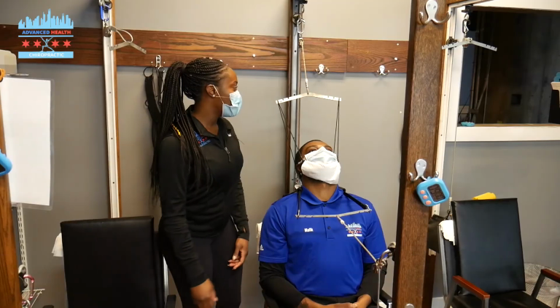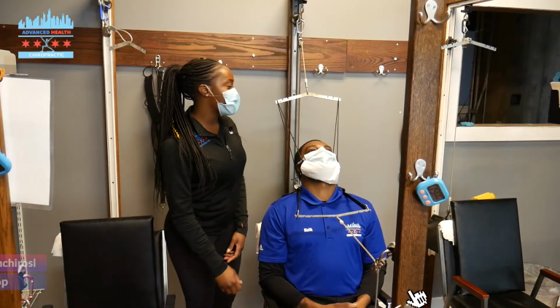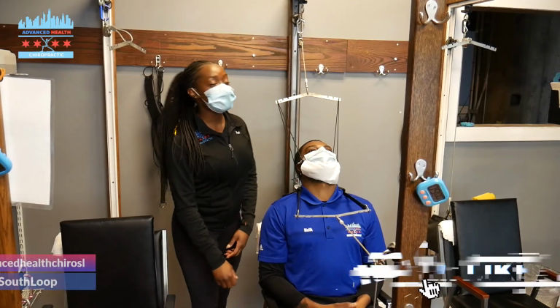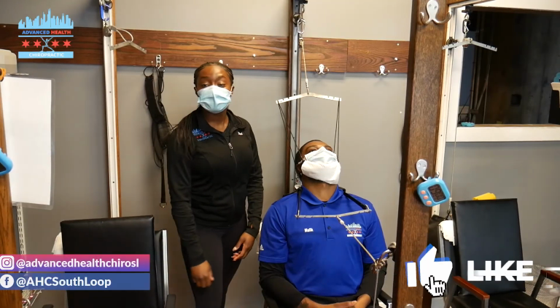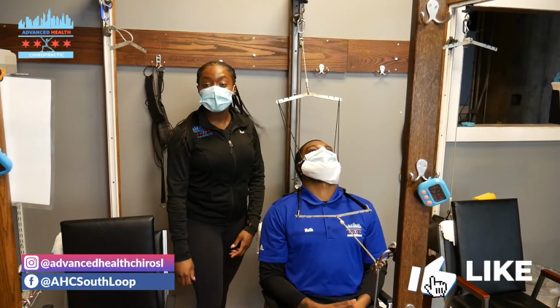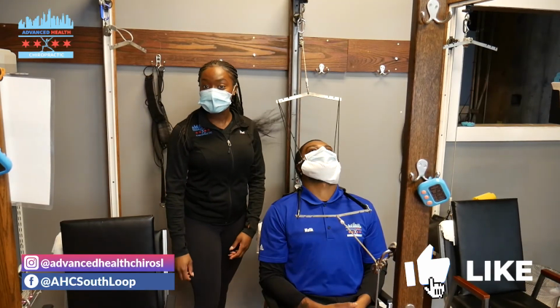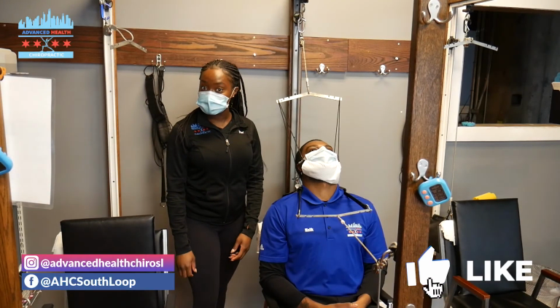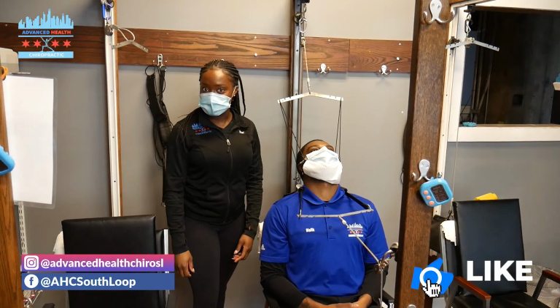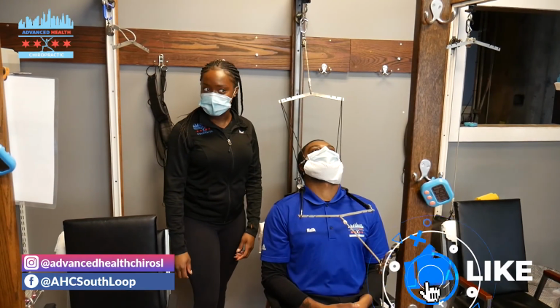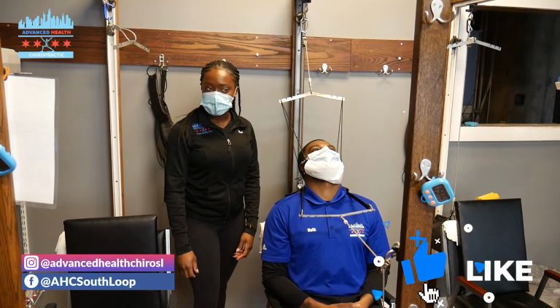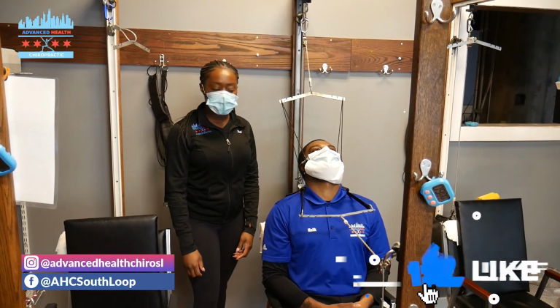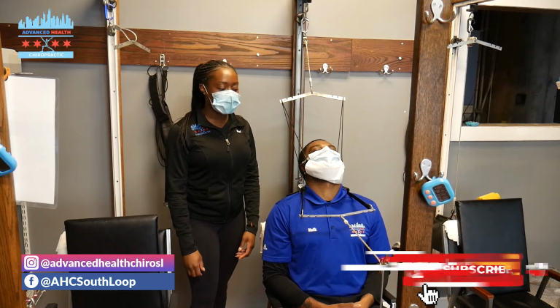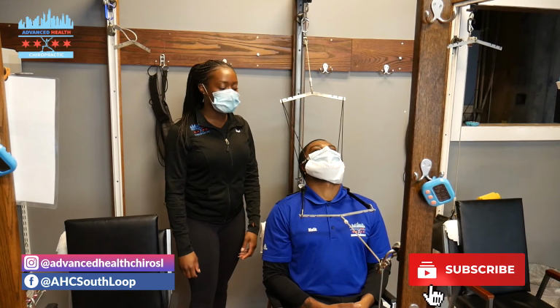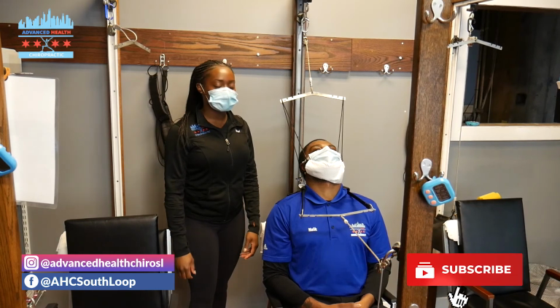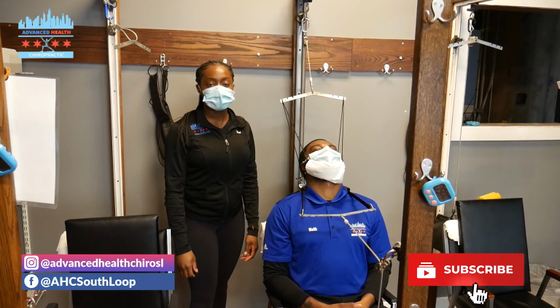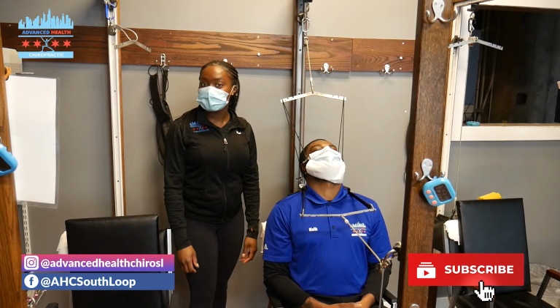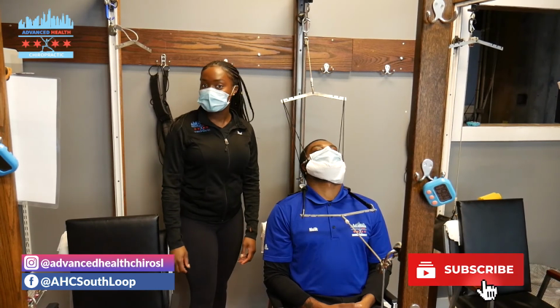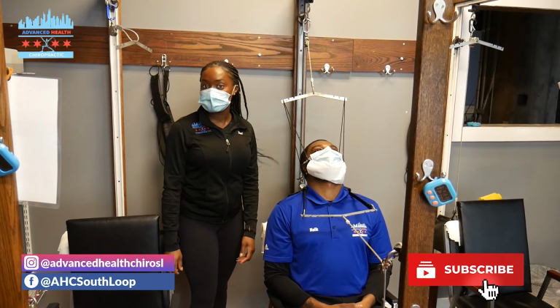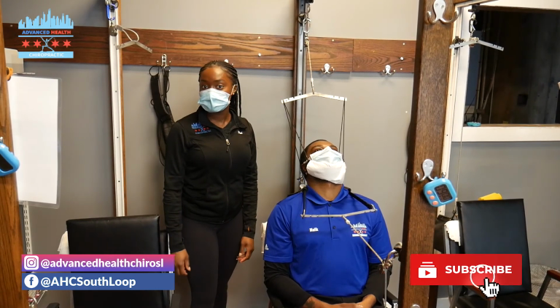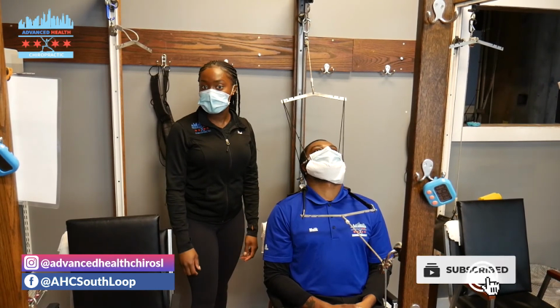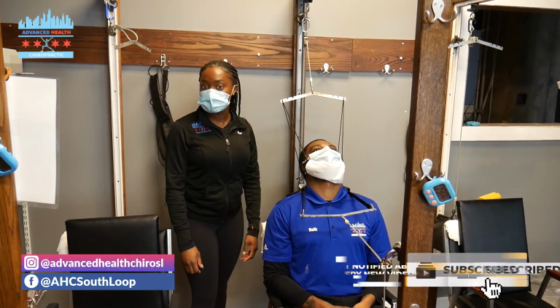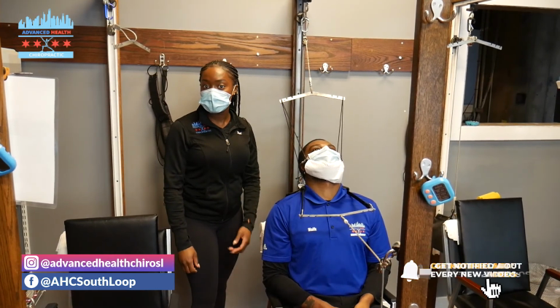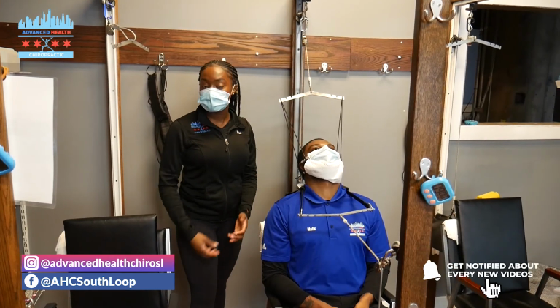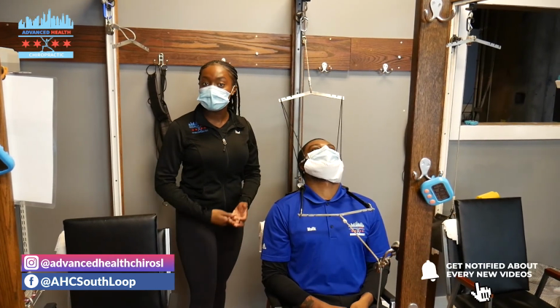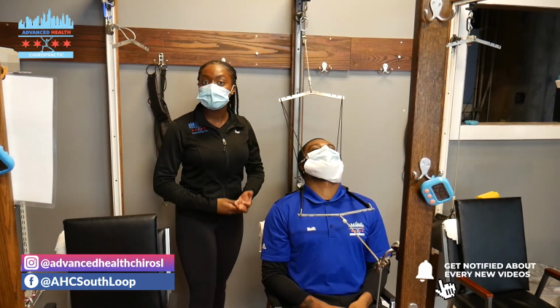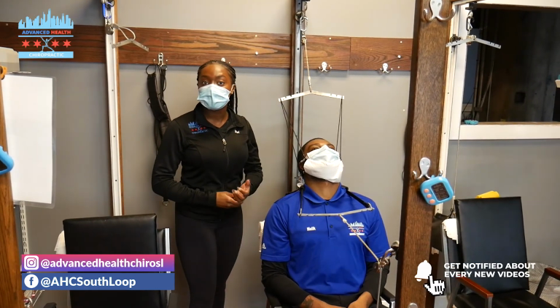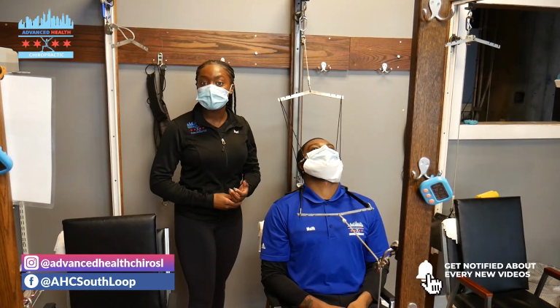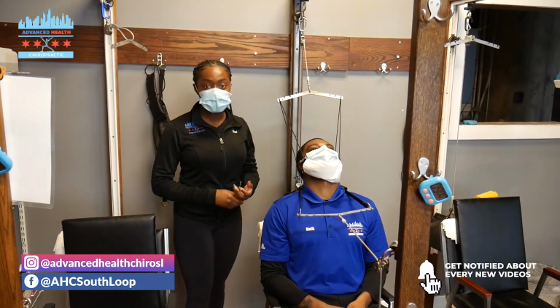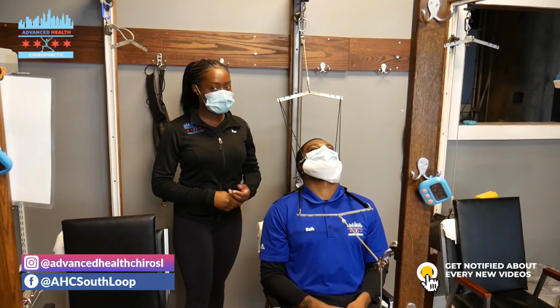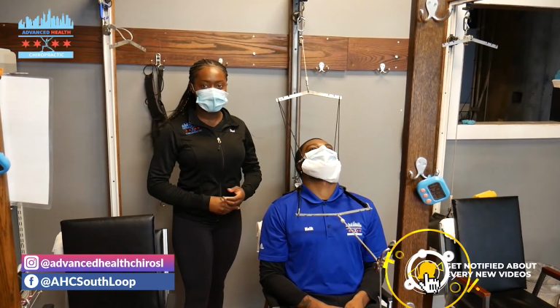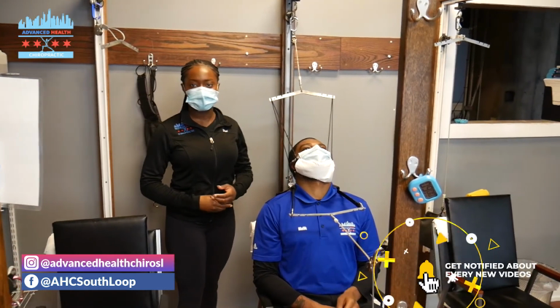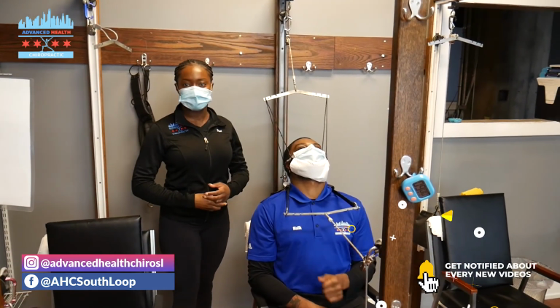If you liked this video, make sure you like and subscribe to our YouTube channel and we'll catch you on the next one.